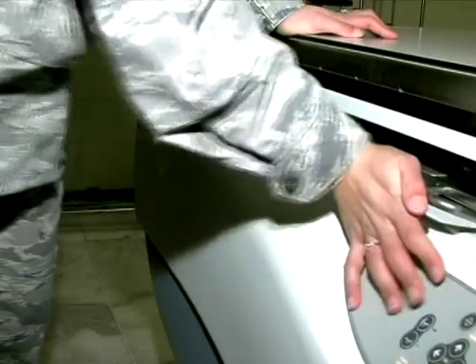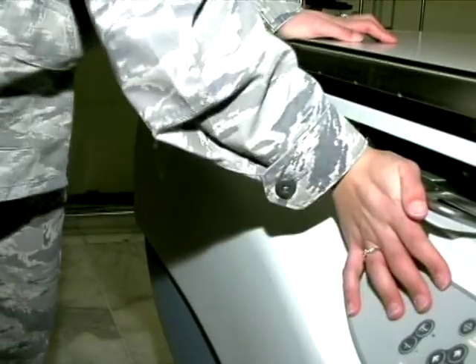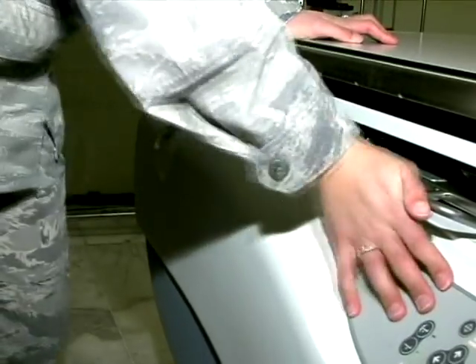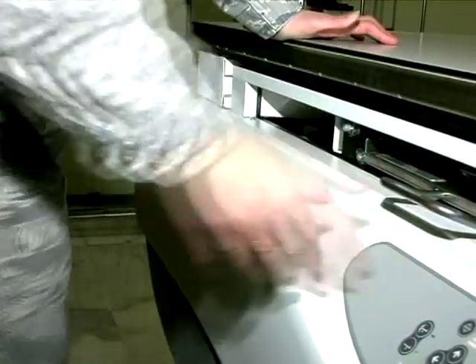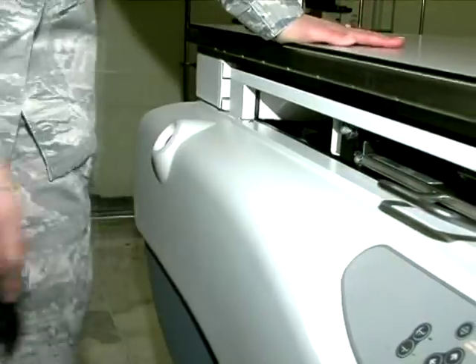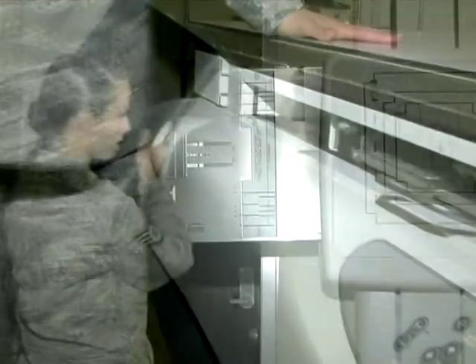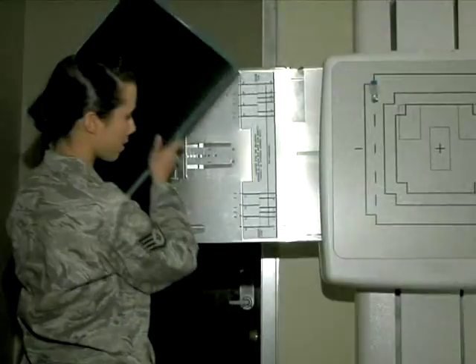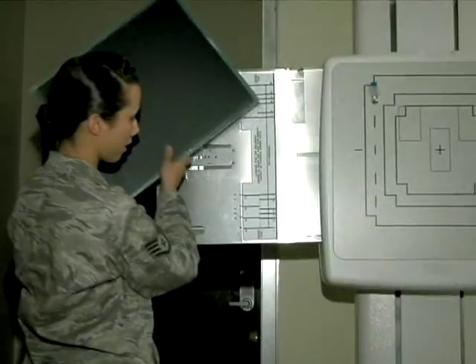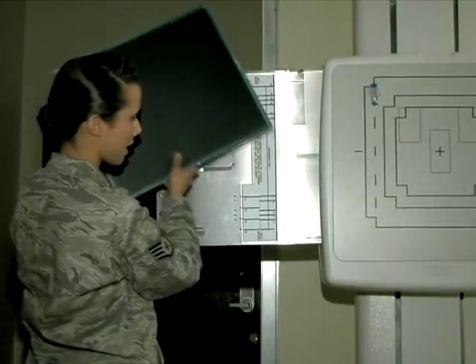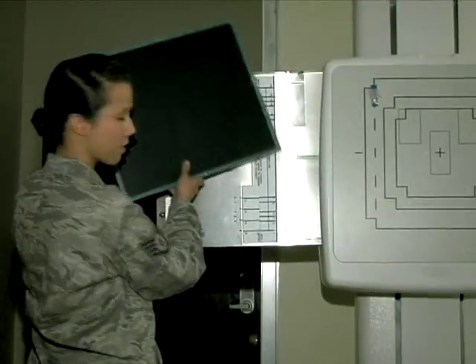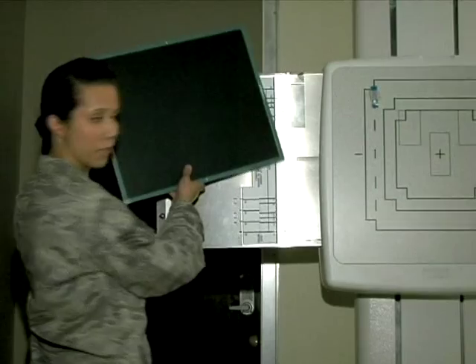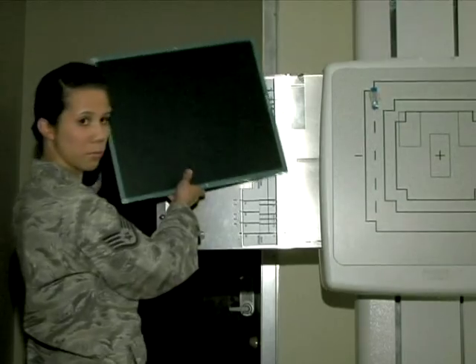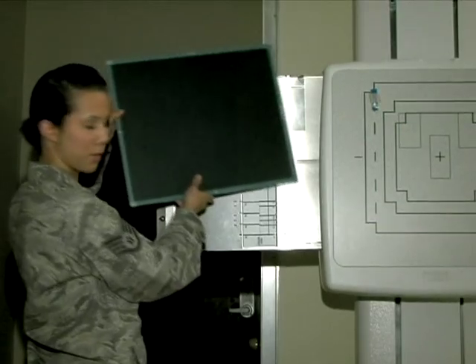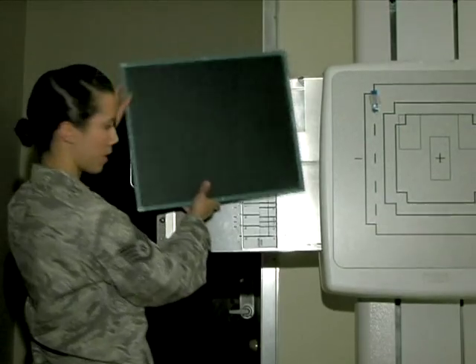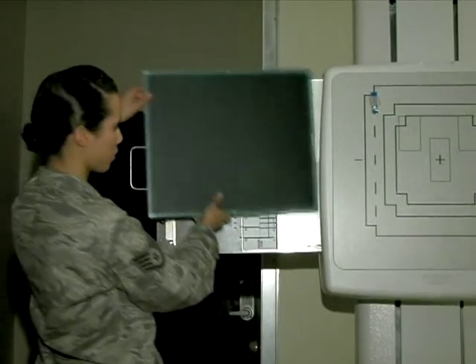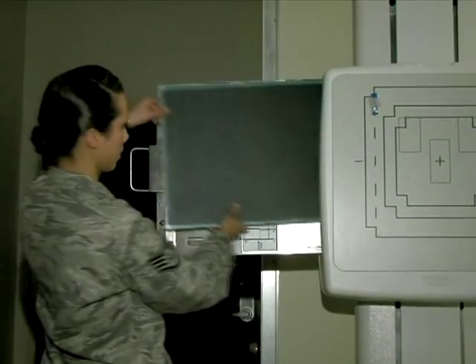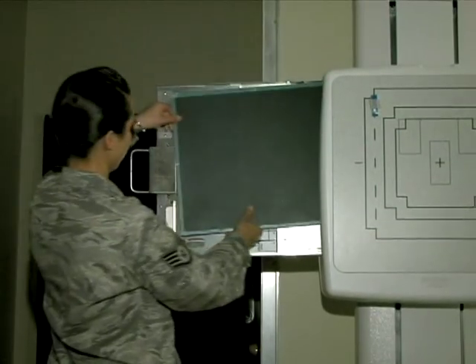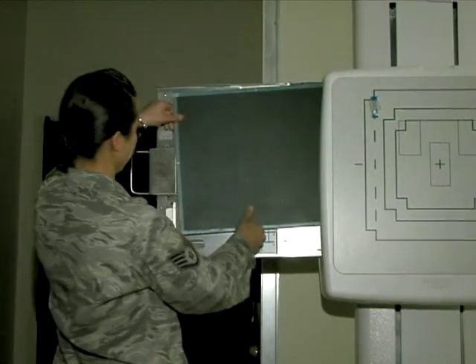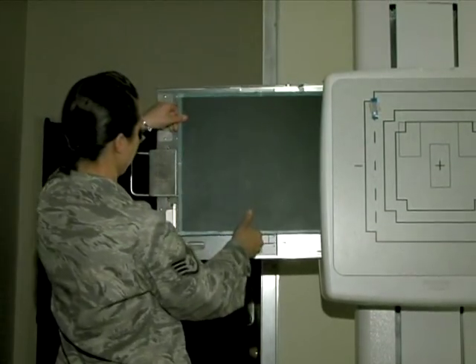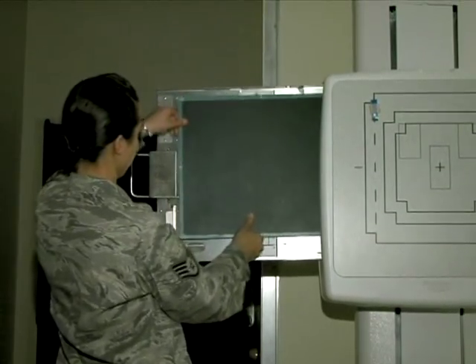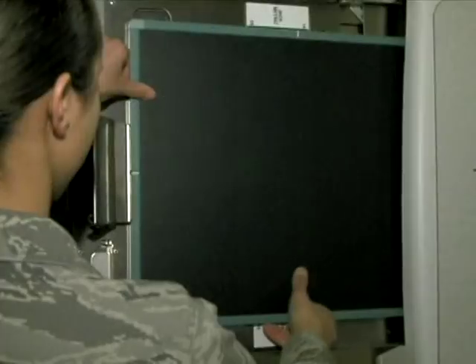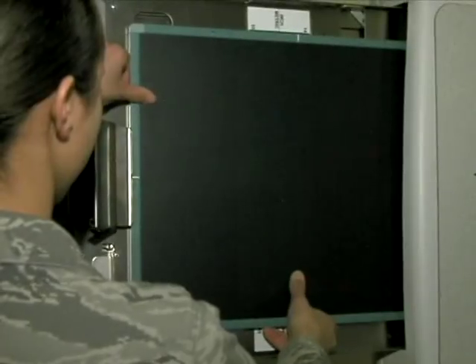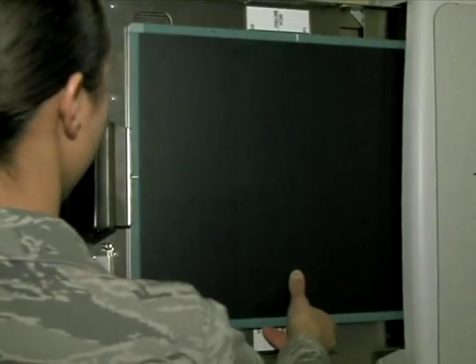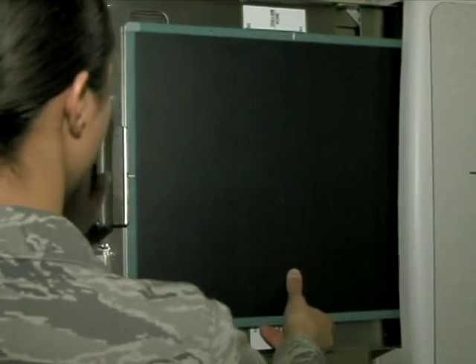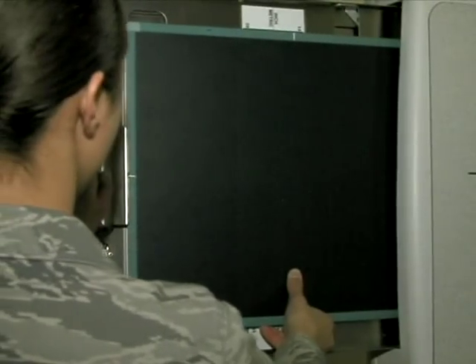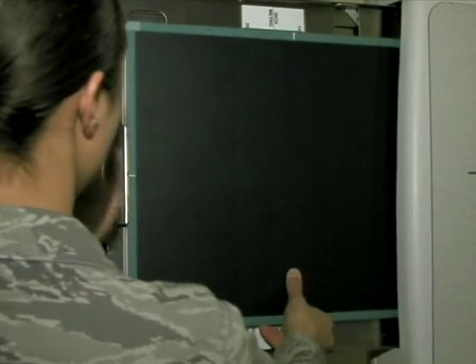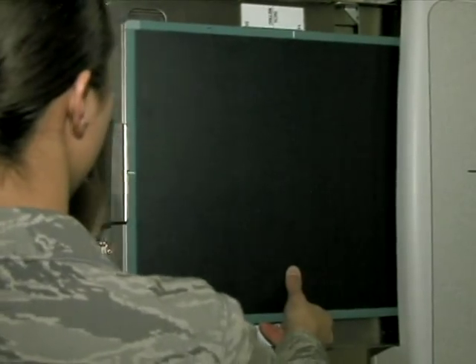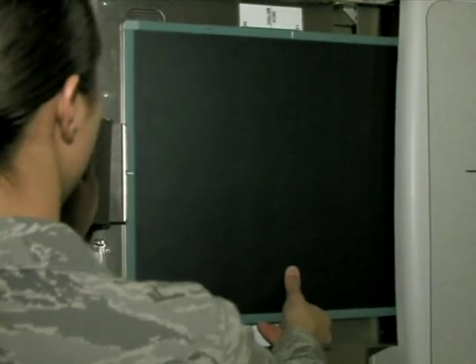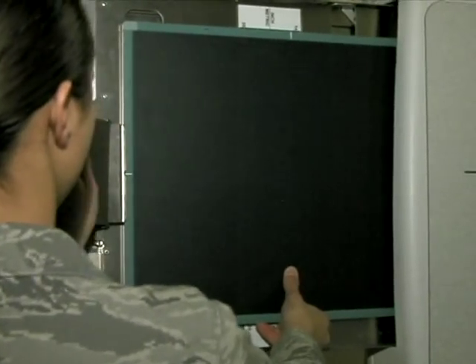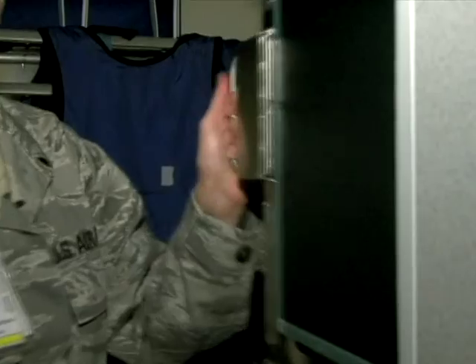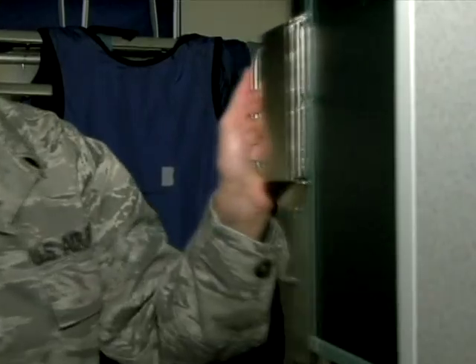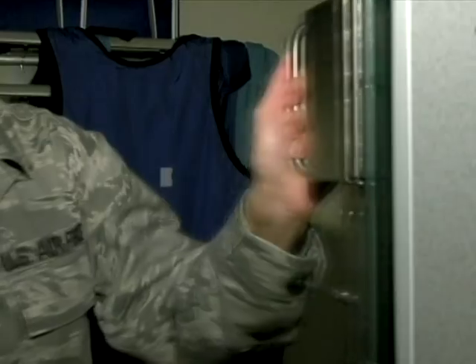And when Sergeant Delgado is trying to capture the inner you, it's important to get it right the first time.